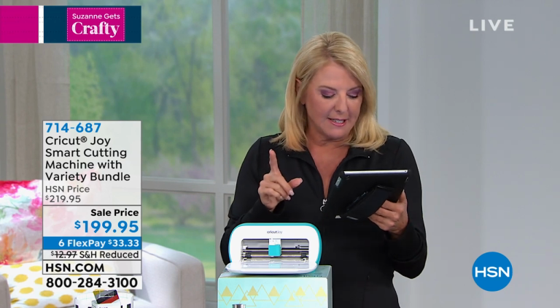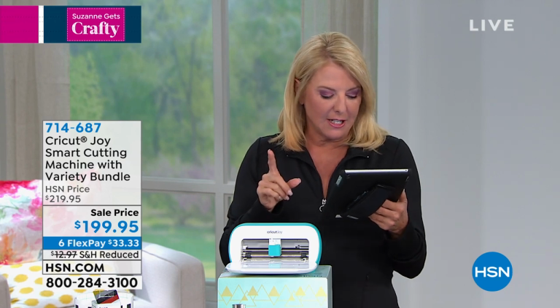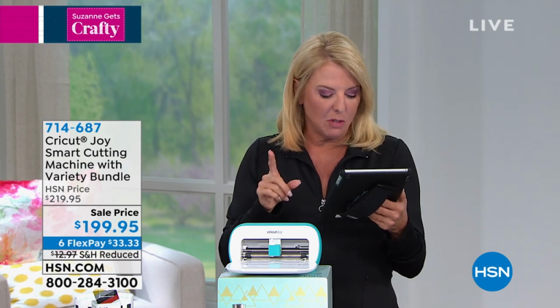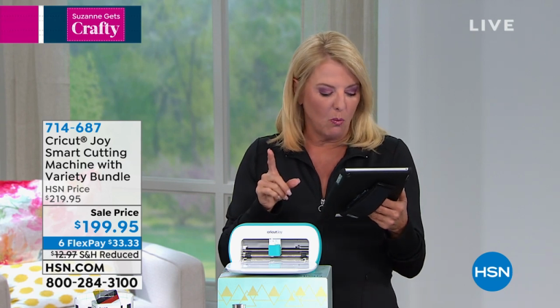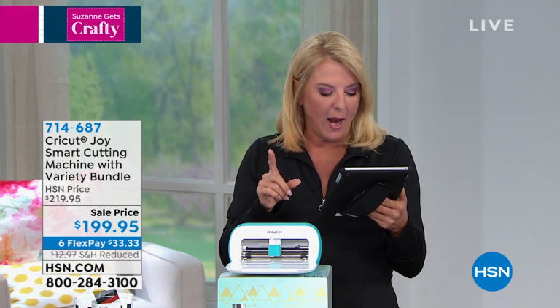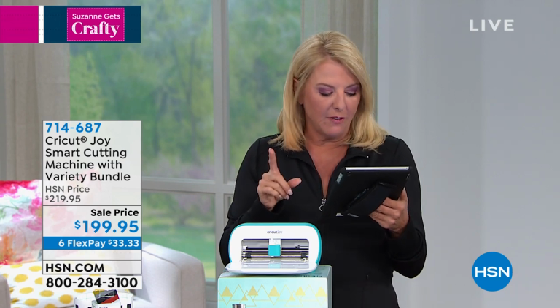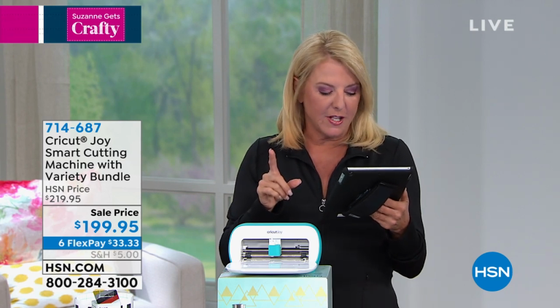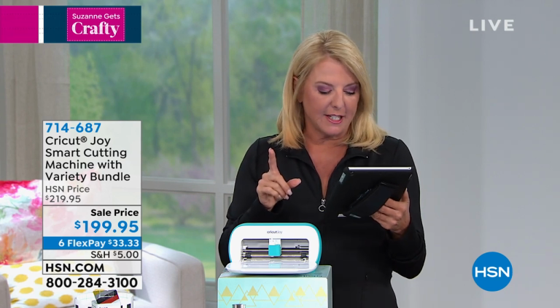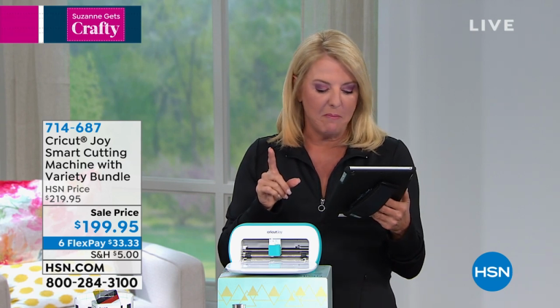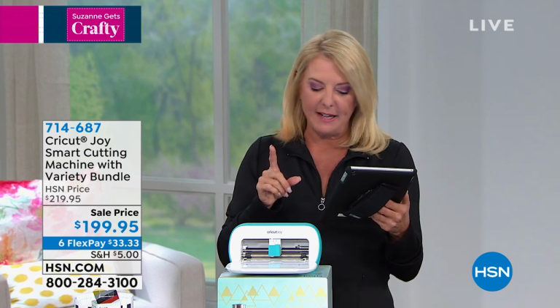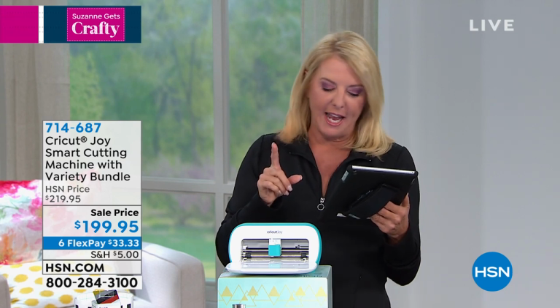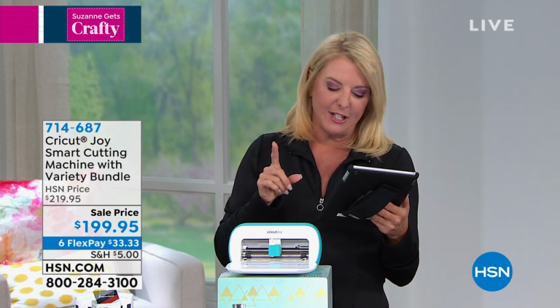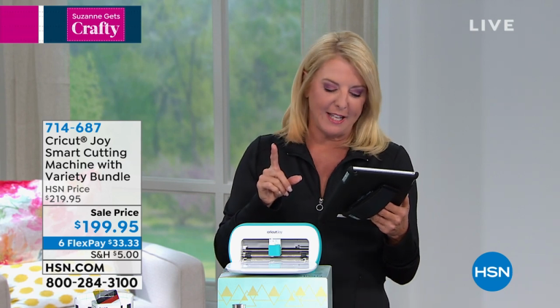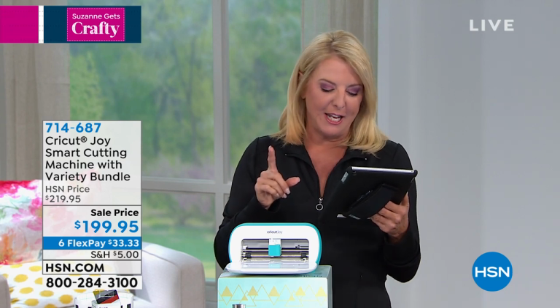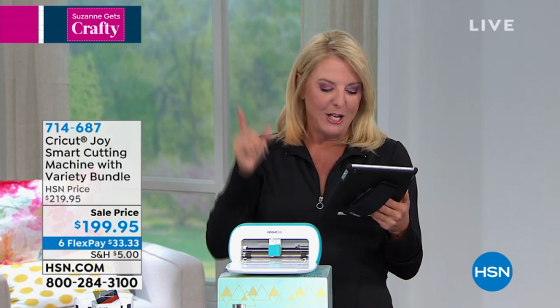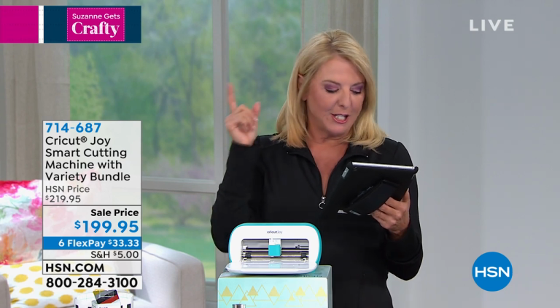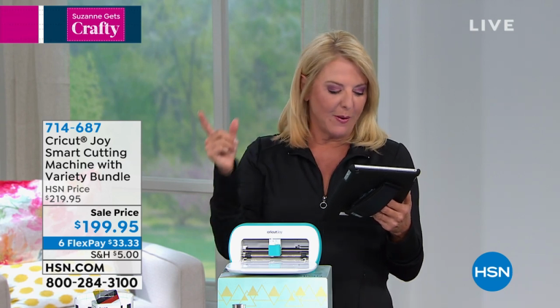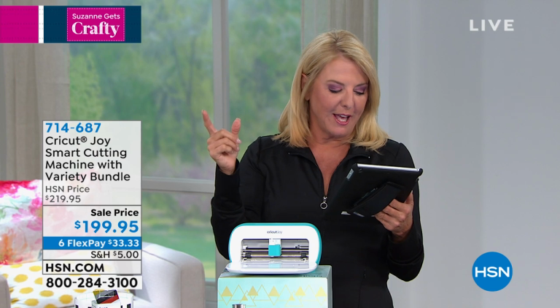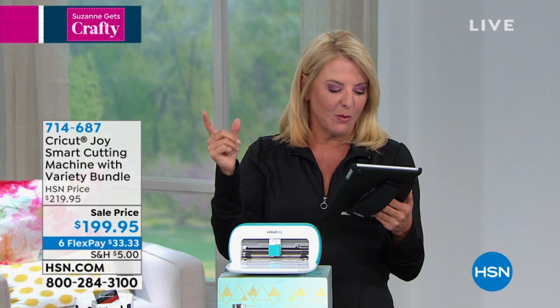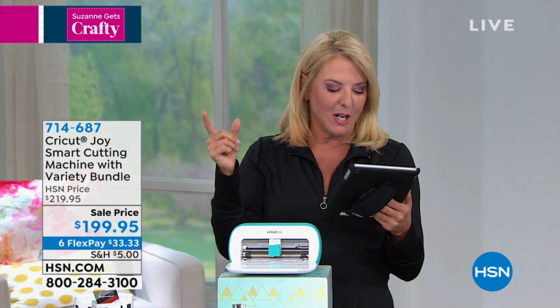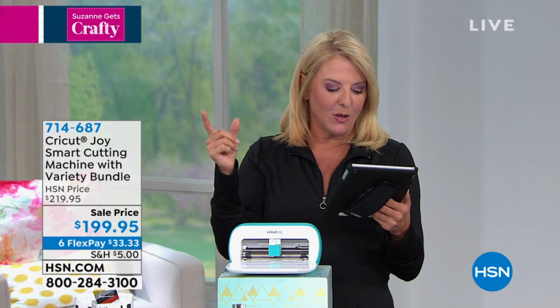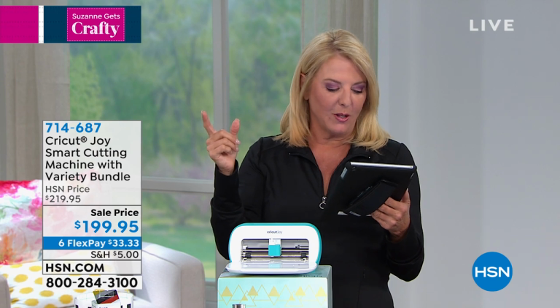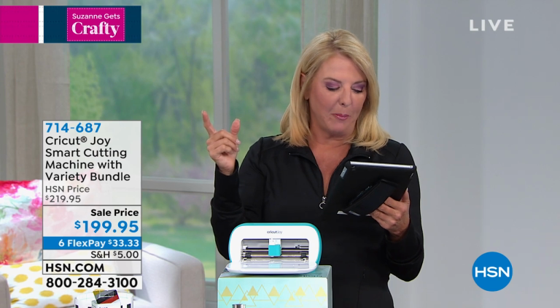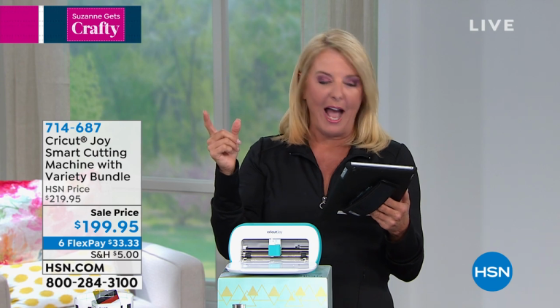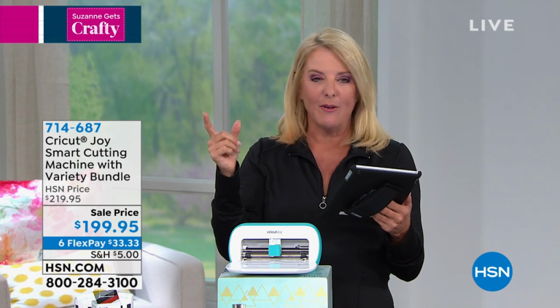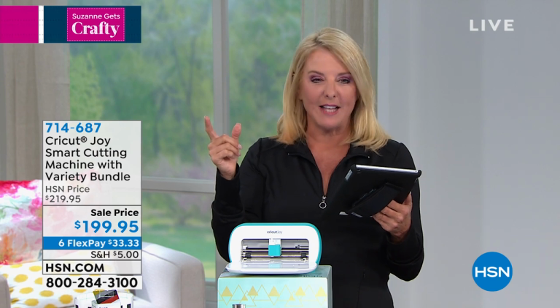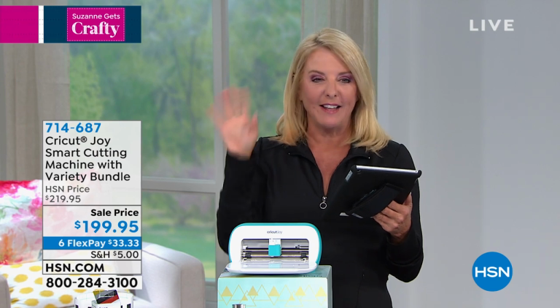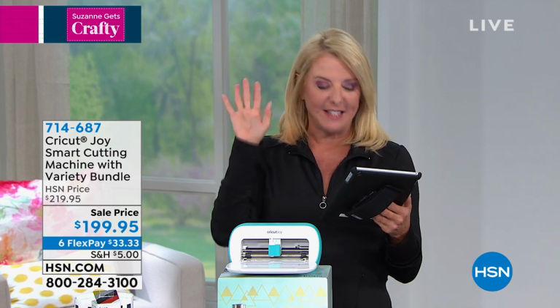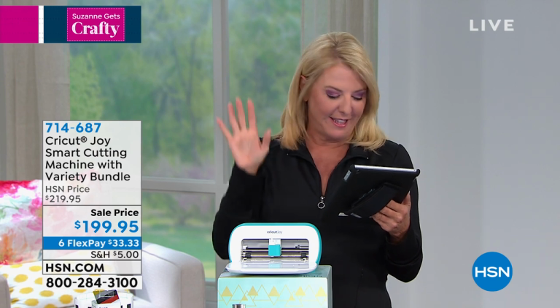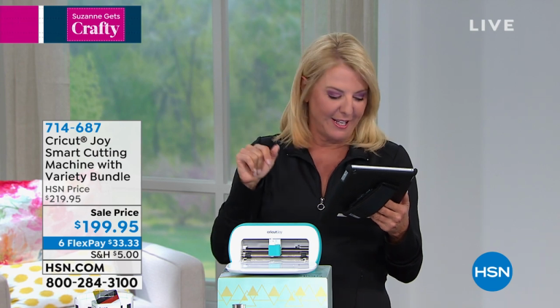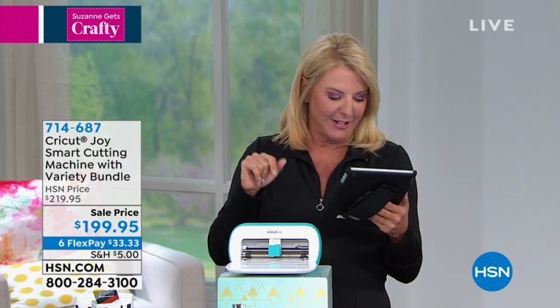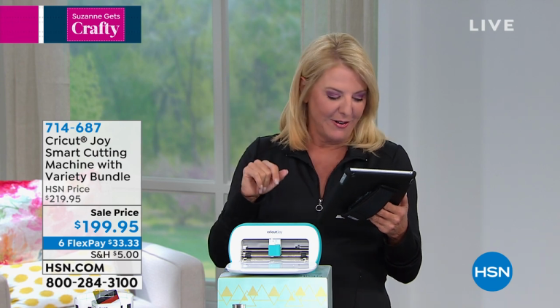Leslie said she's been waiting for this to come back to HSN — so excited to watch the whole couple of hours. Hi Leslie, thank you.